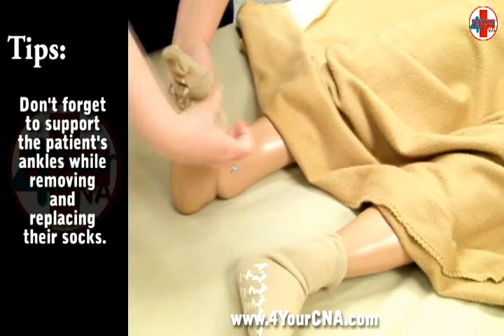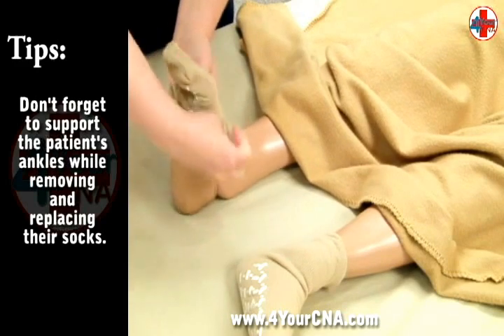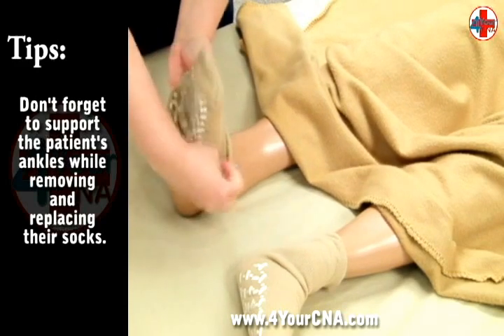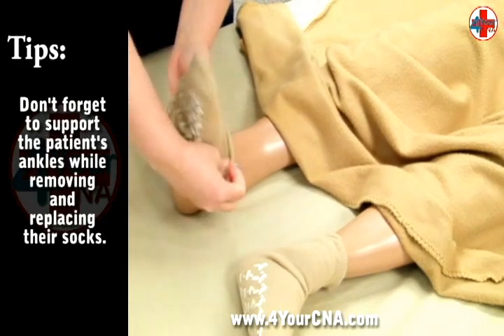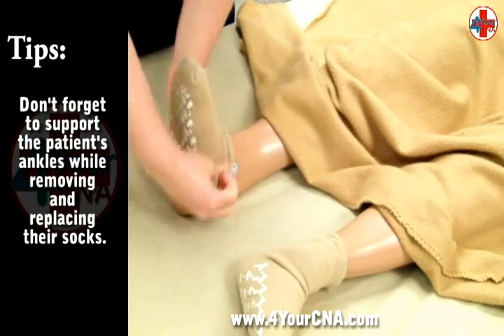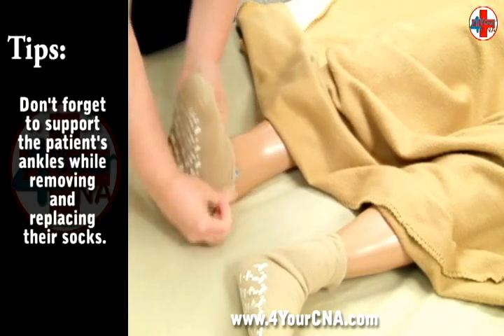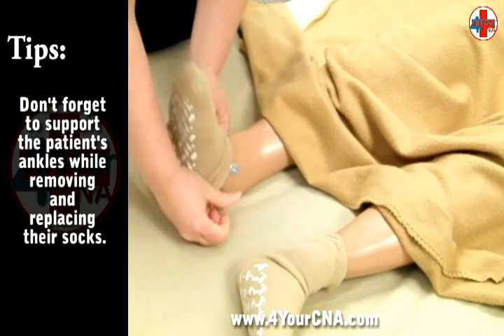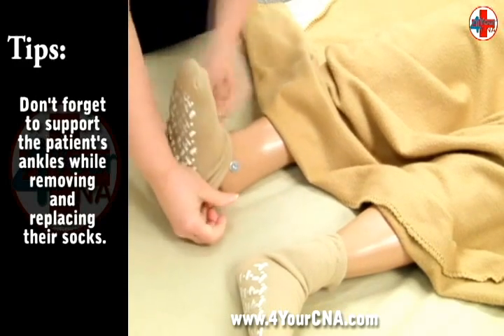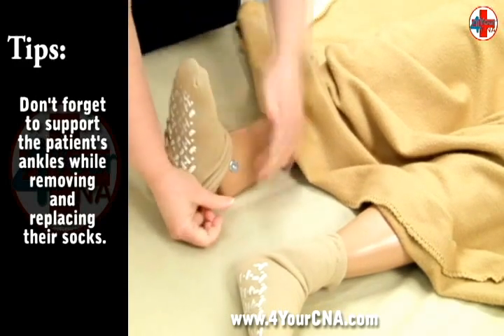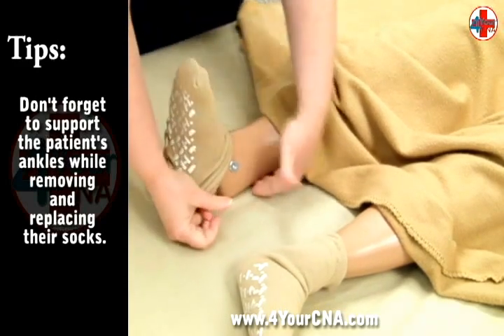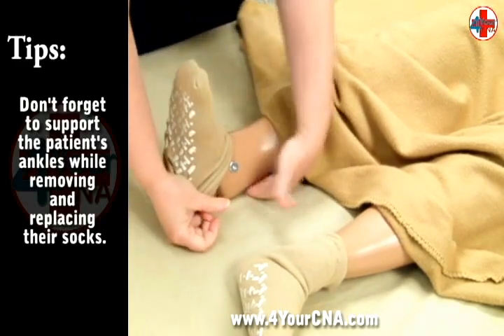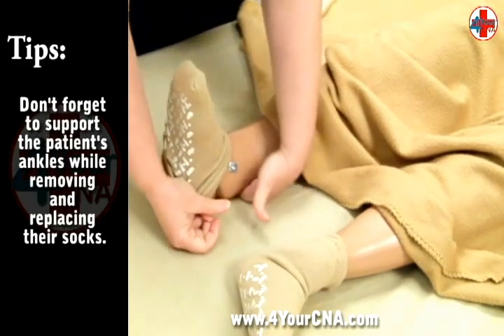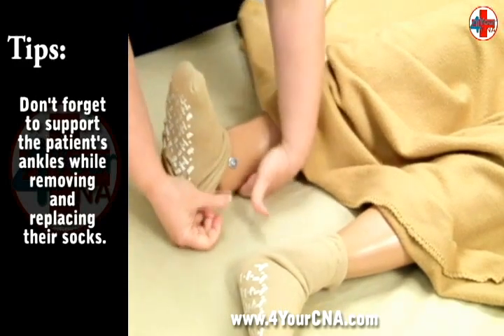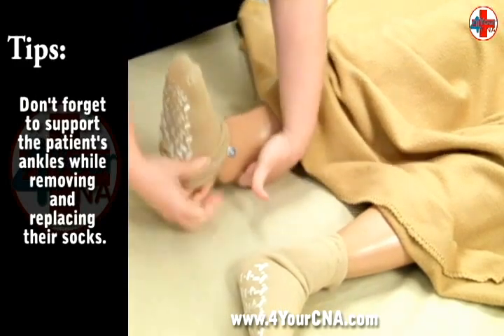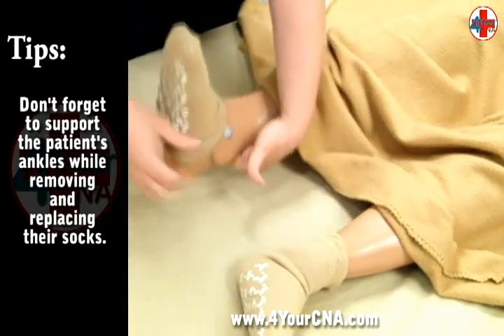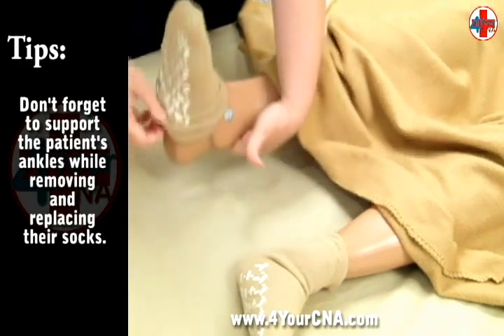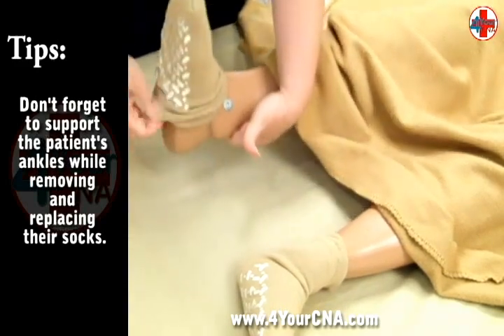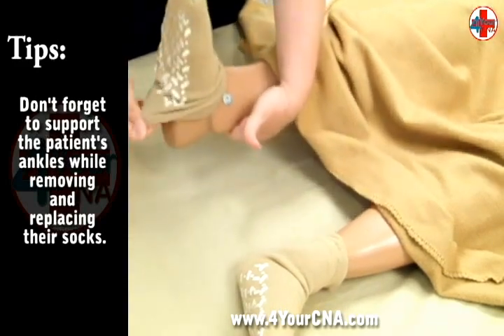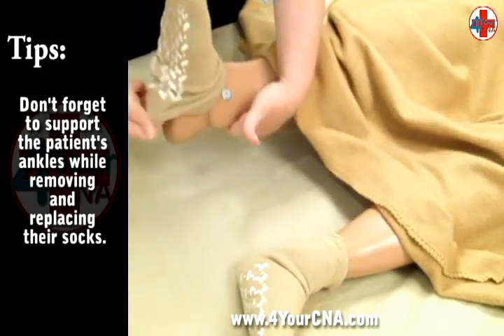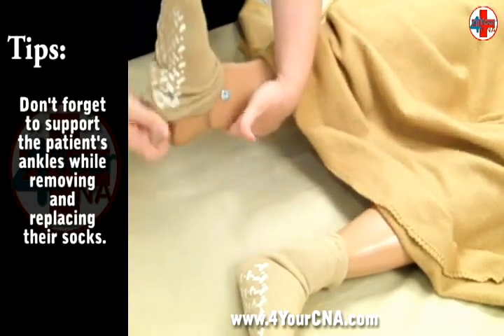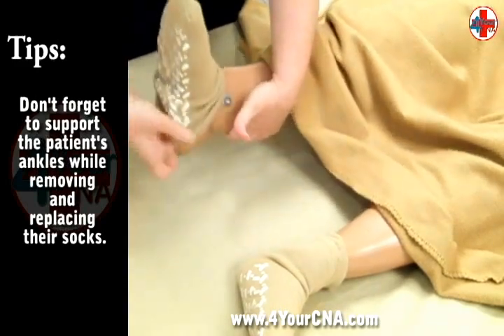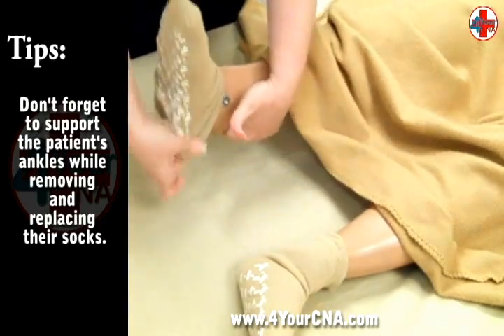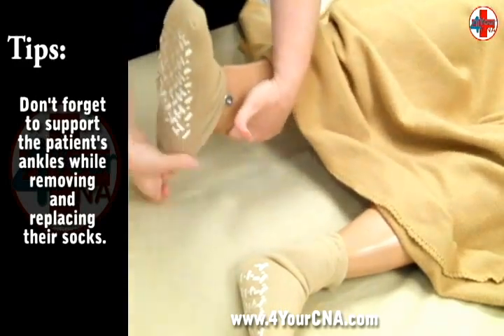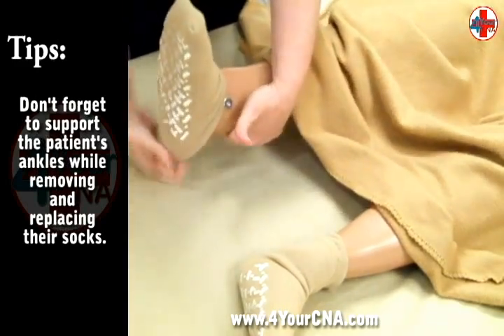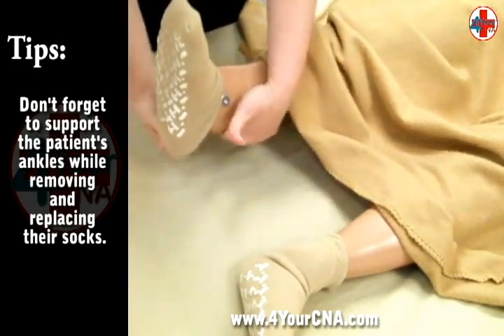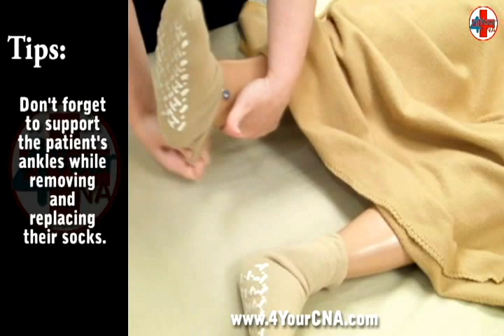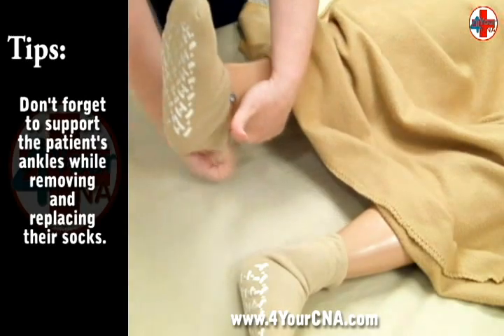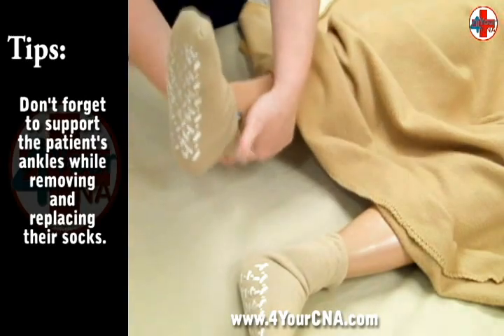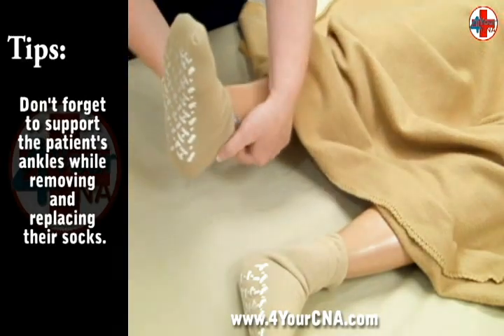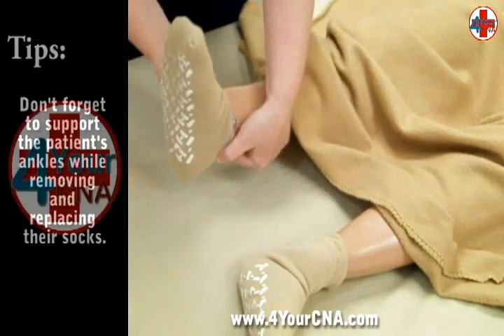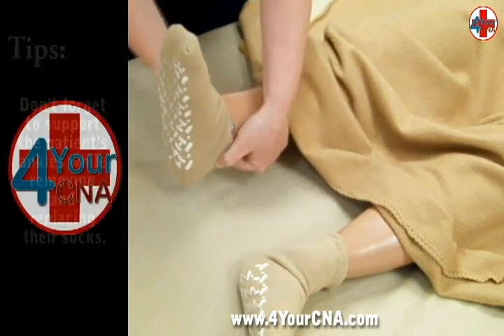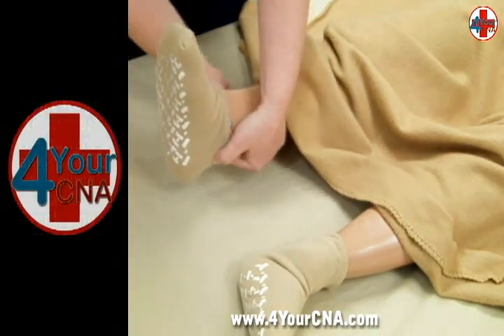Move to the other side of the bed and repeat the process, taking care to support the leg as you lift it.